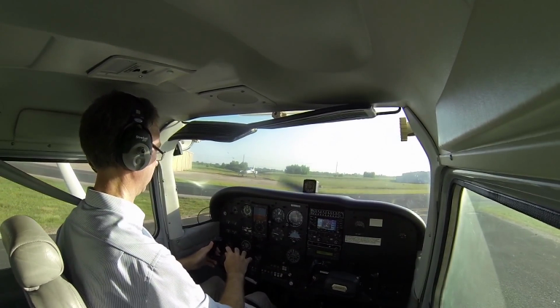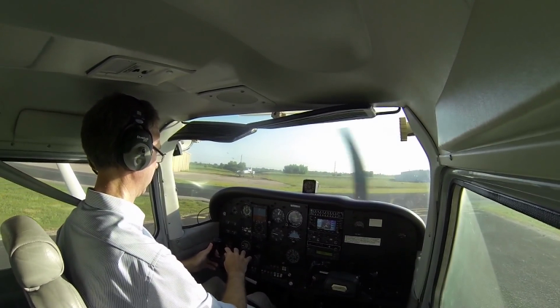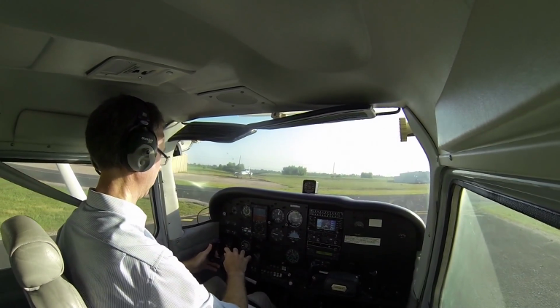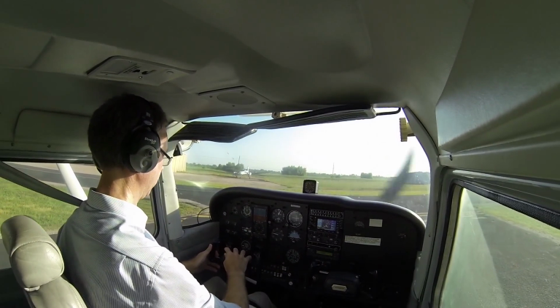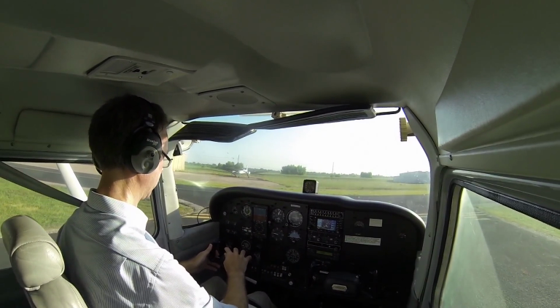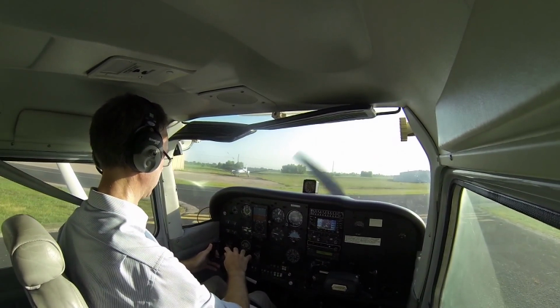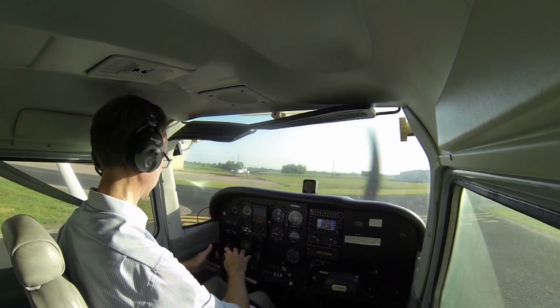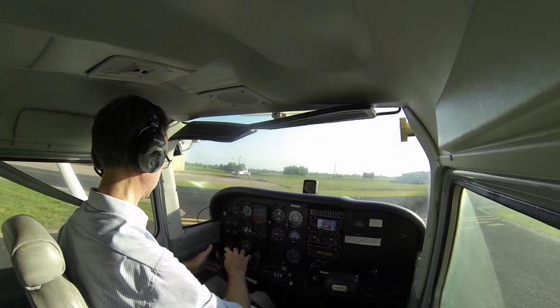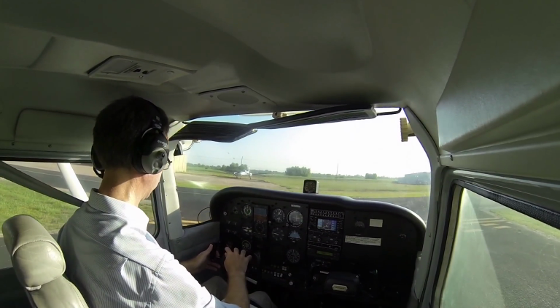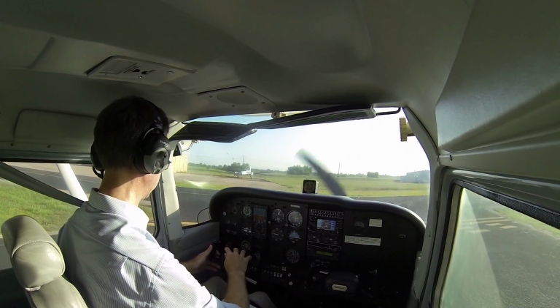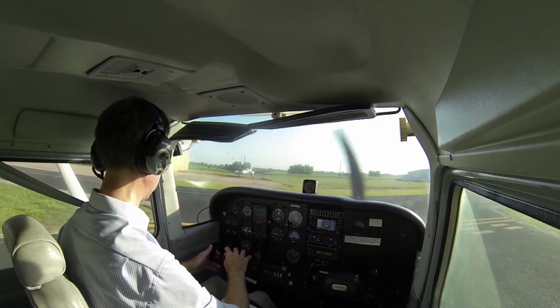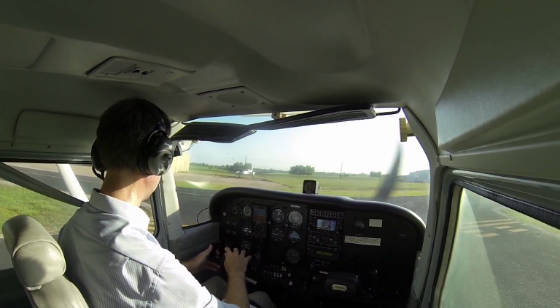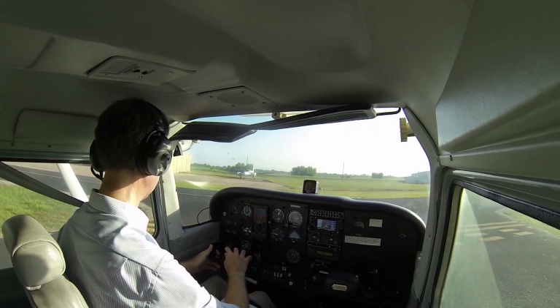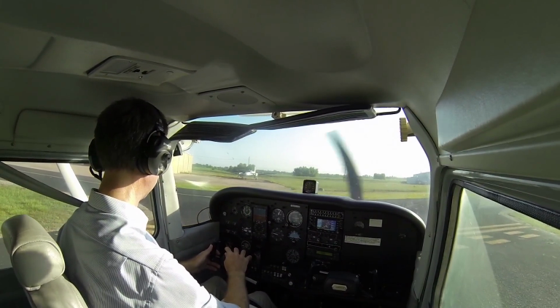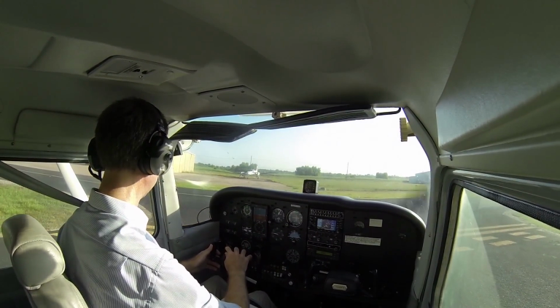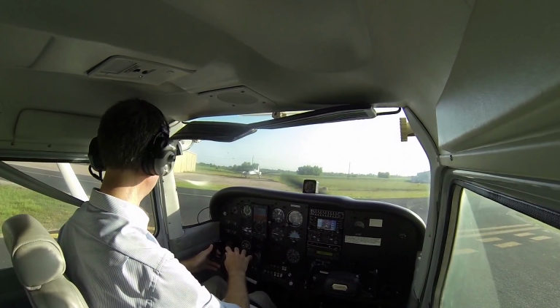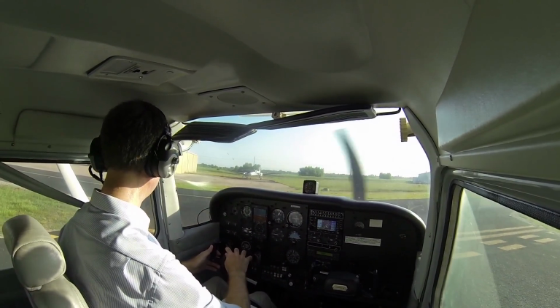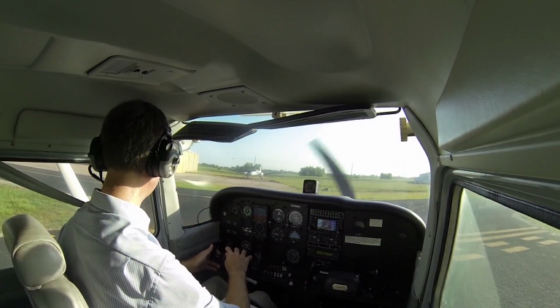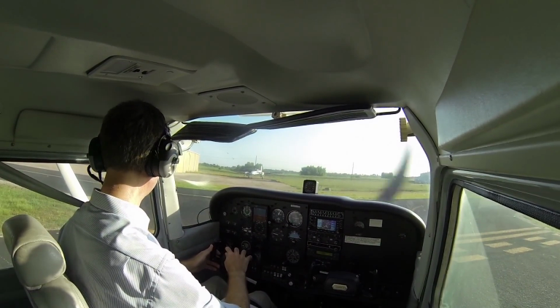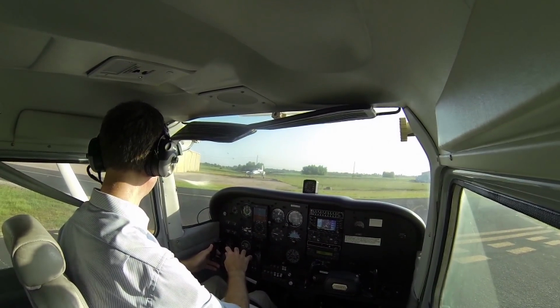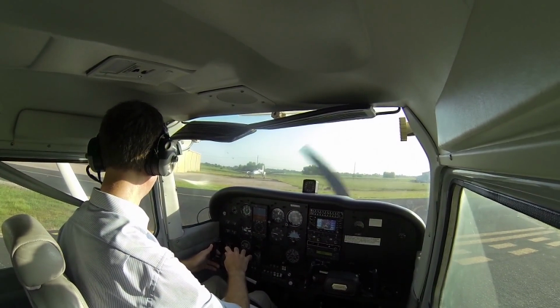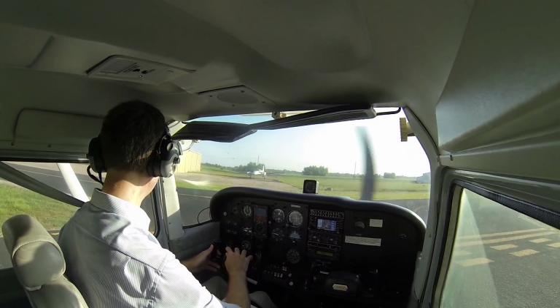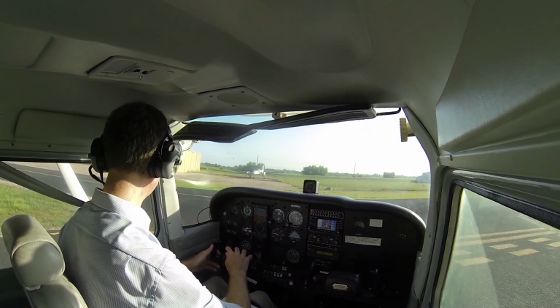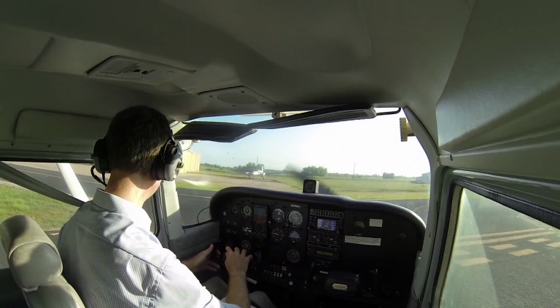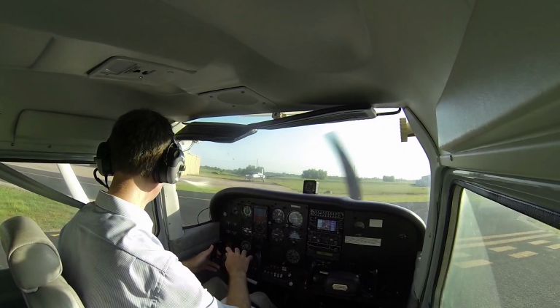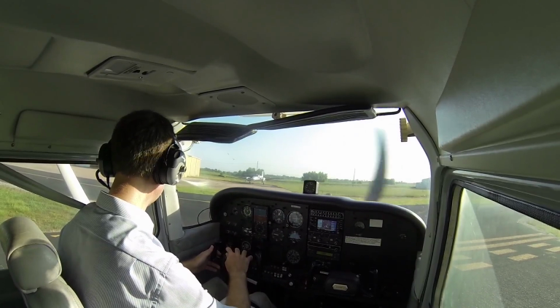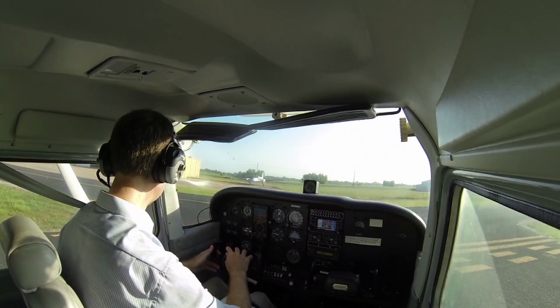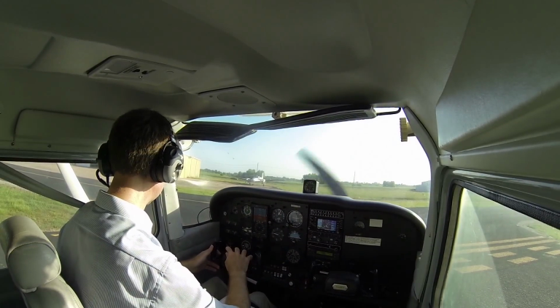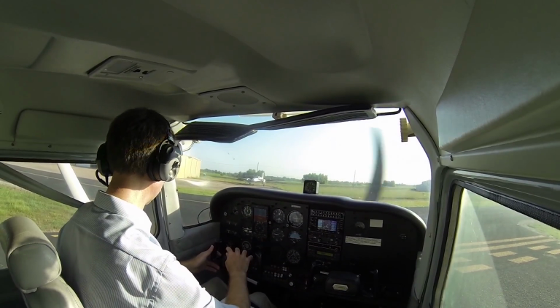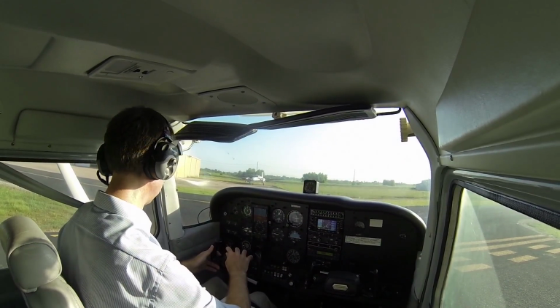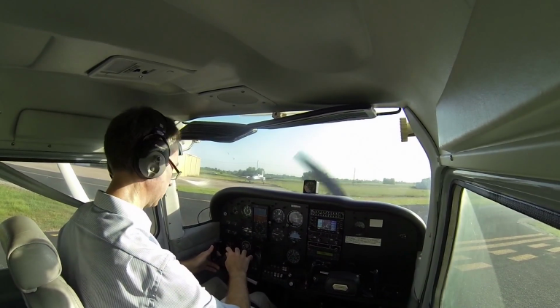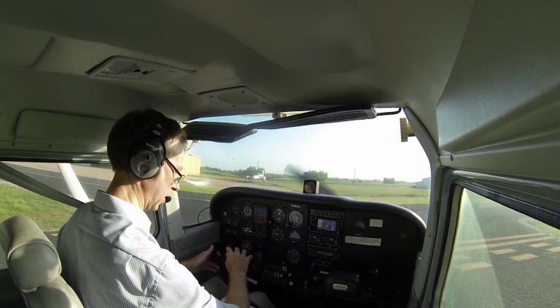Houston SW traffic, Cessna 9025 is clear of 09, Houston SW.